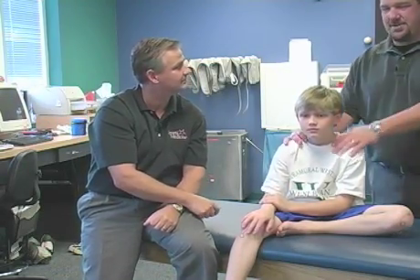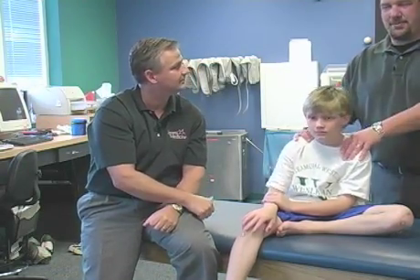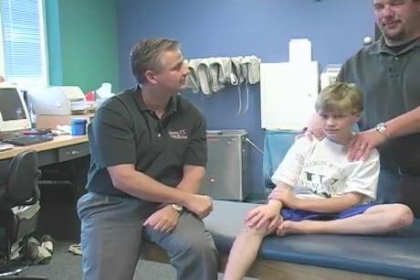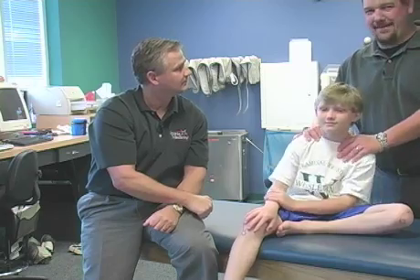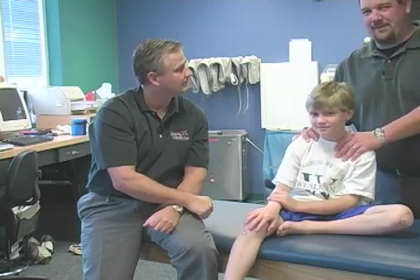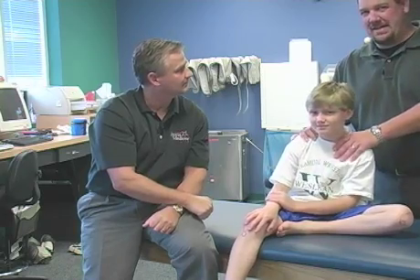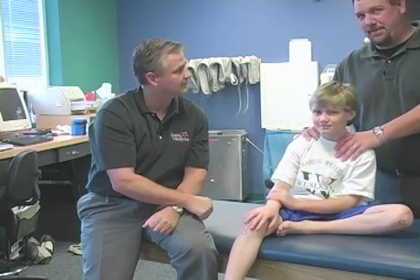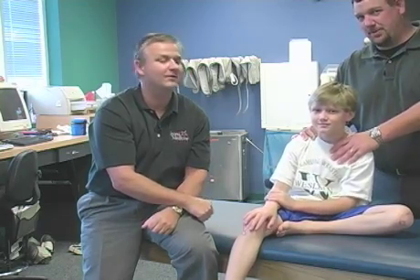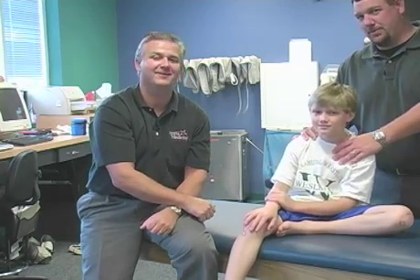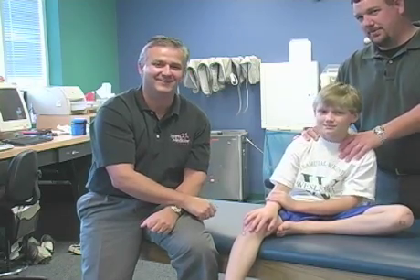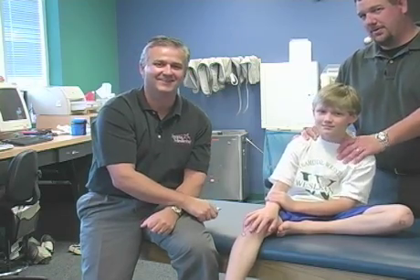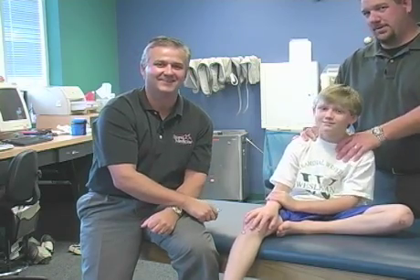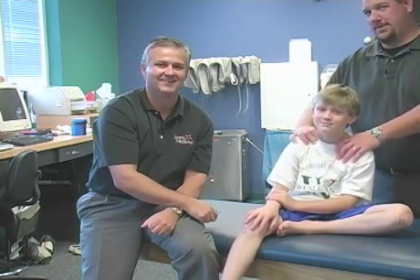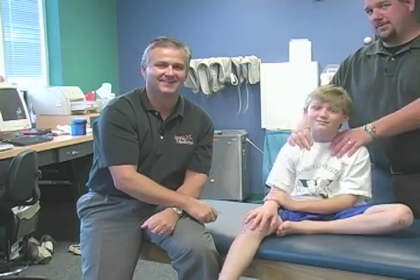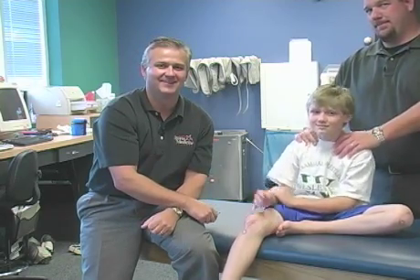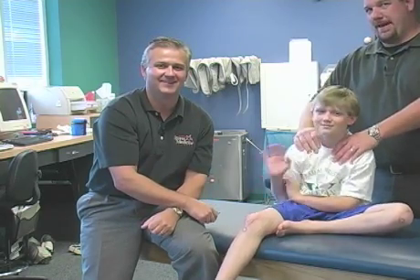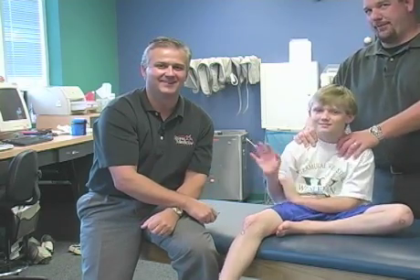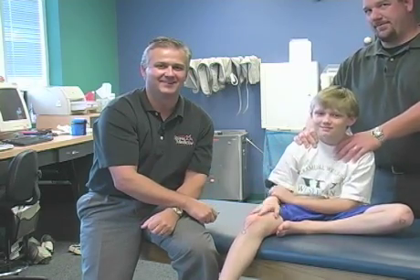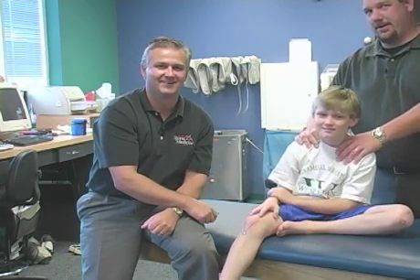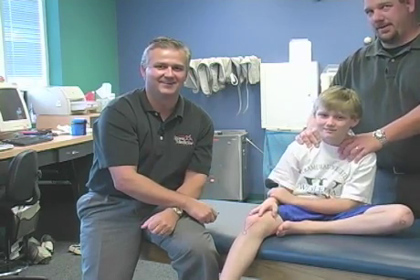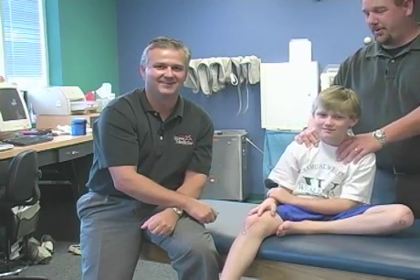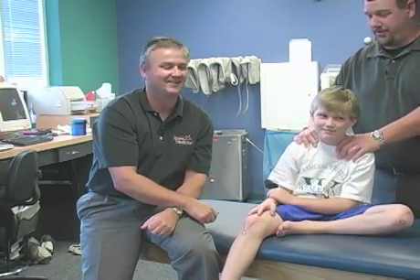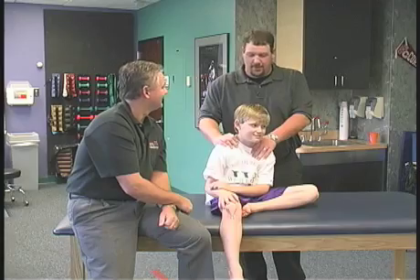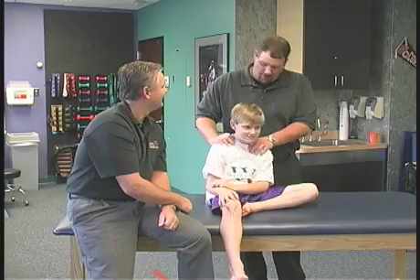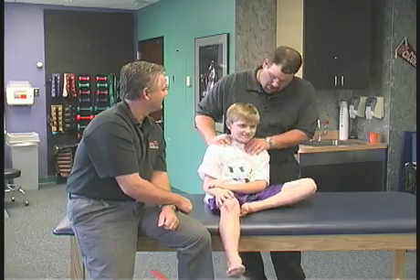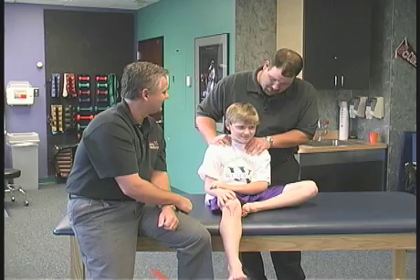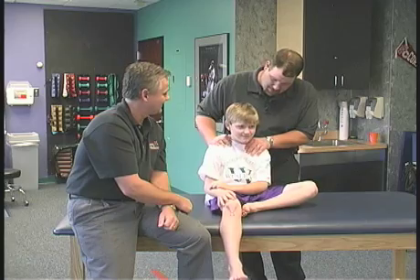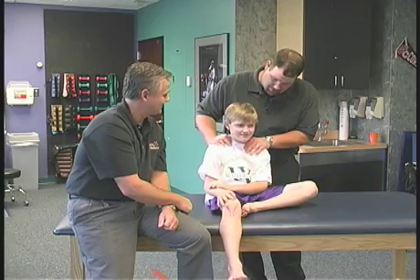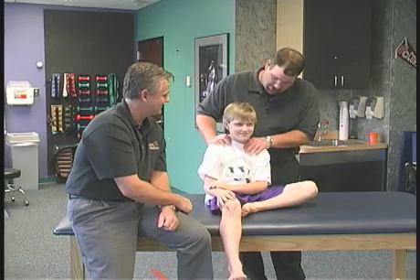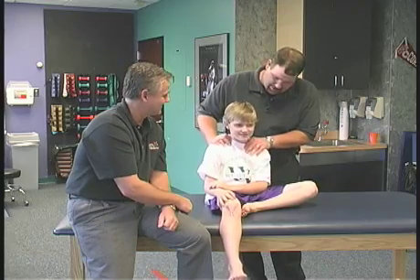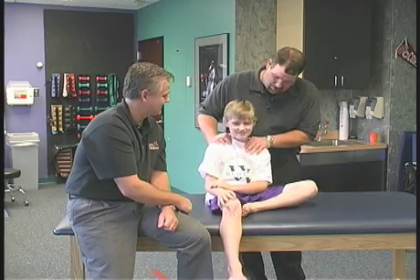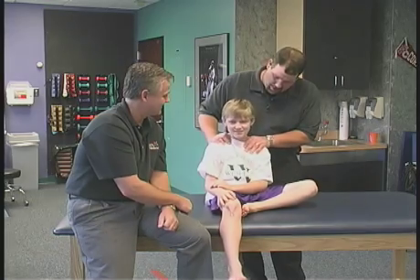Stay tuned for the flat feet episode with the two flat-foots, me and Dr. Marshall. We're done with you, buddy — we're going to go sit down and talk.